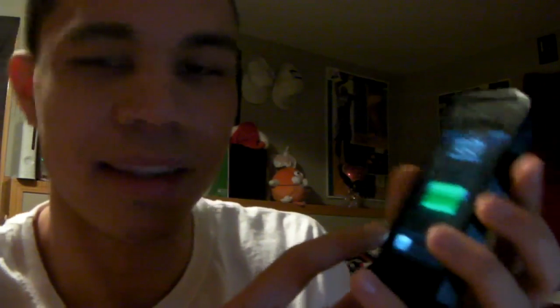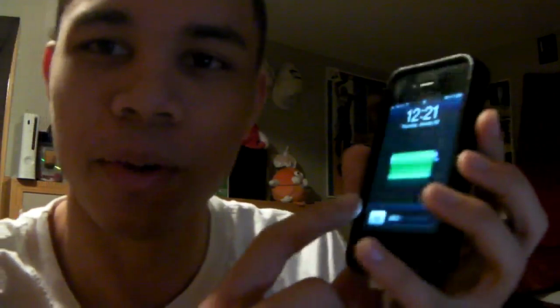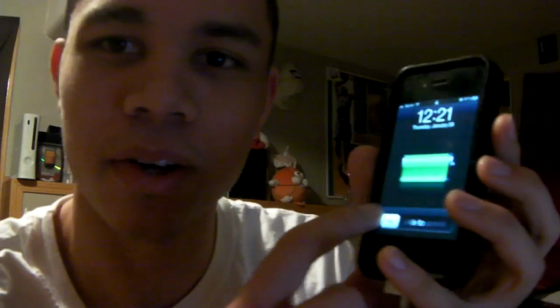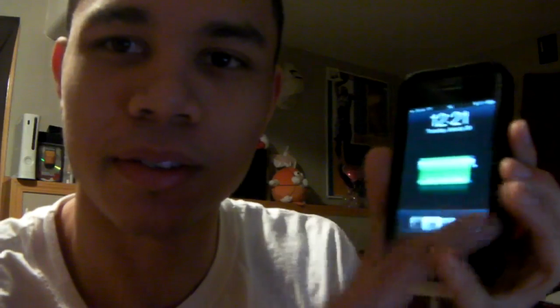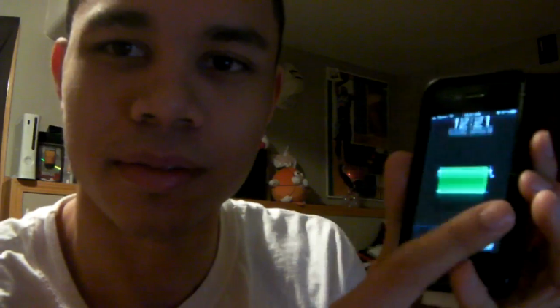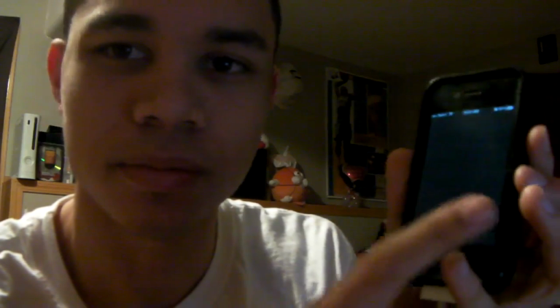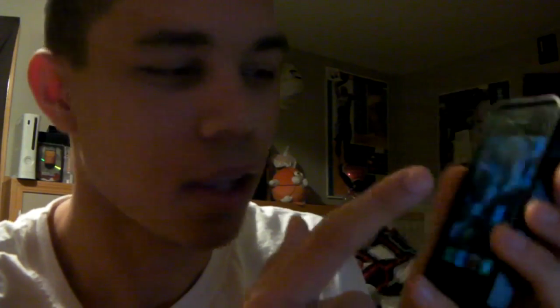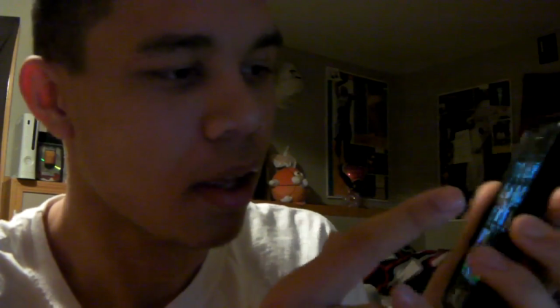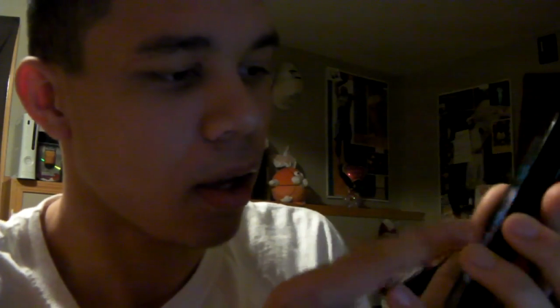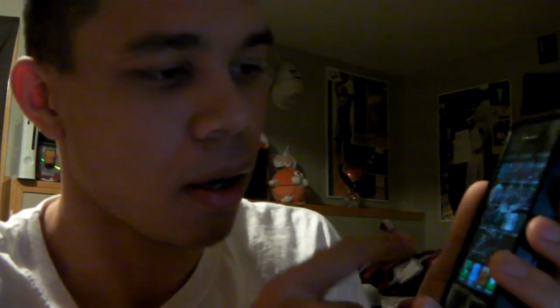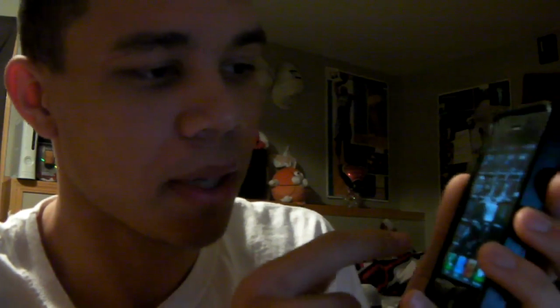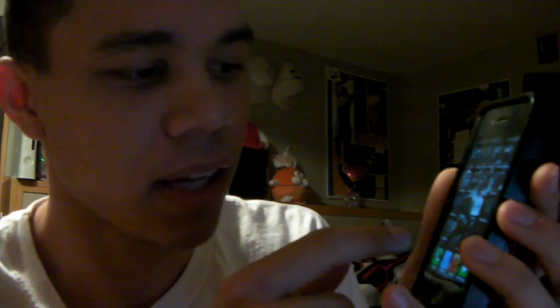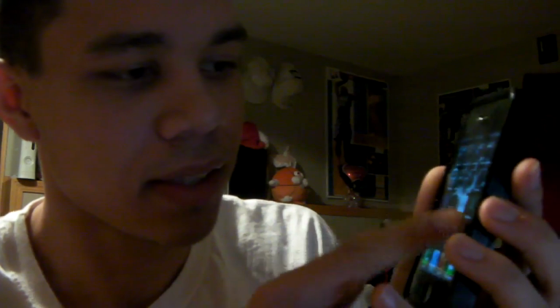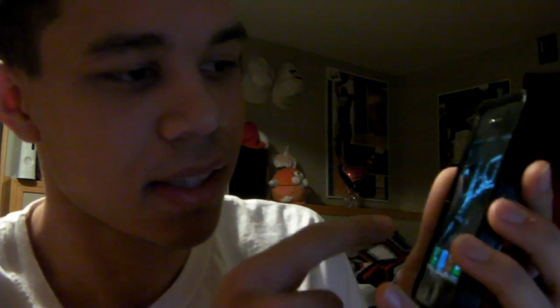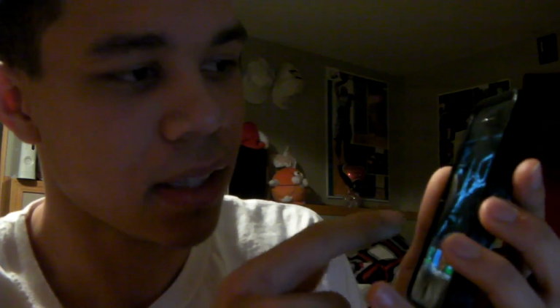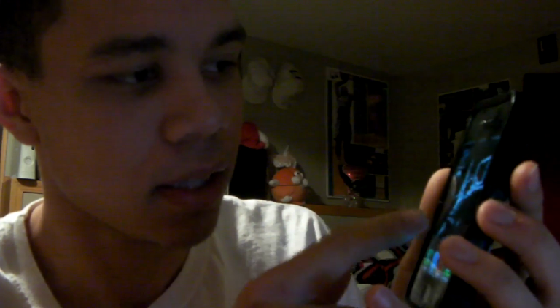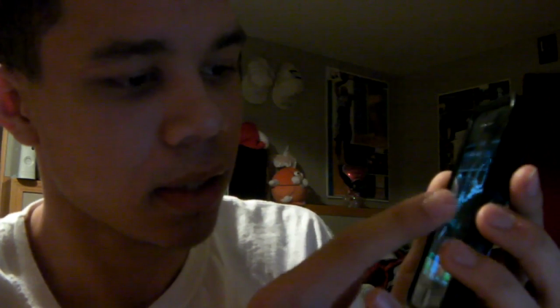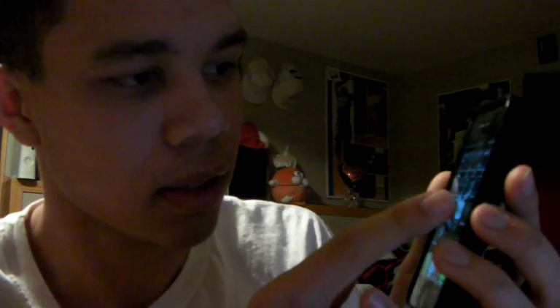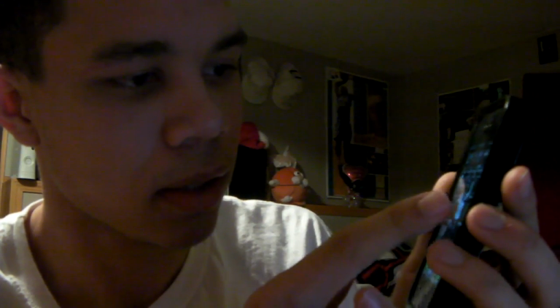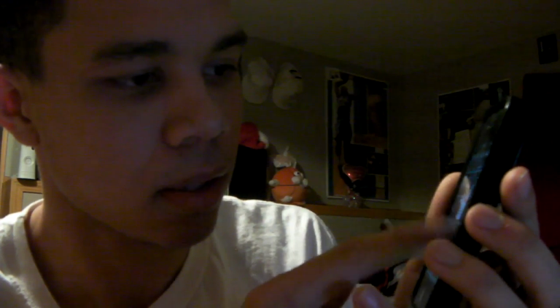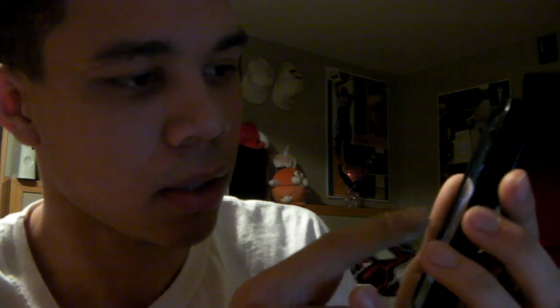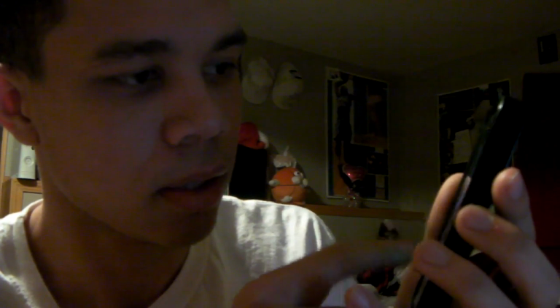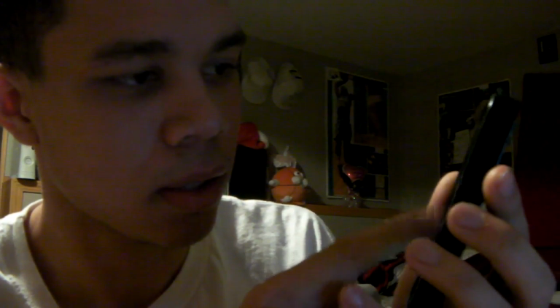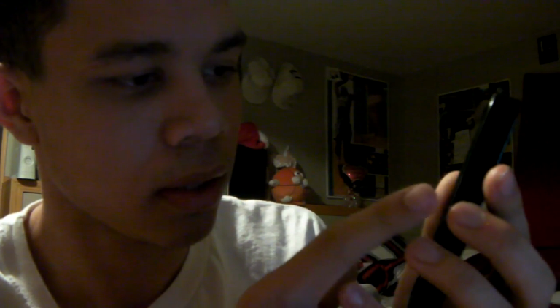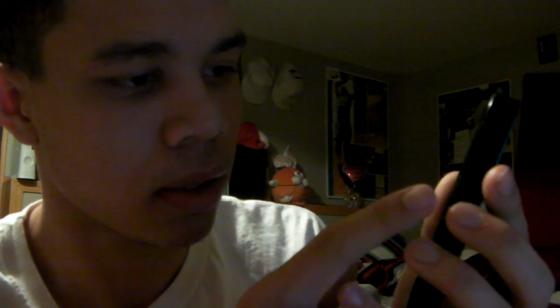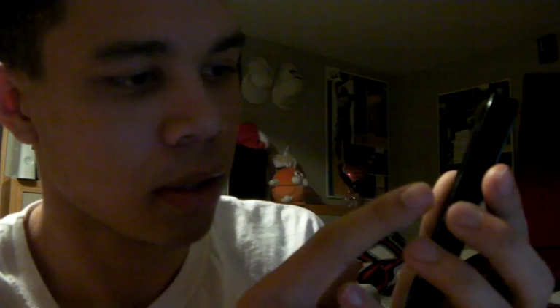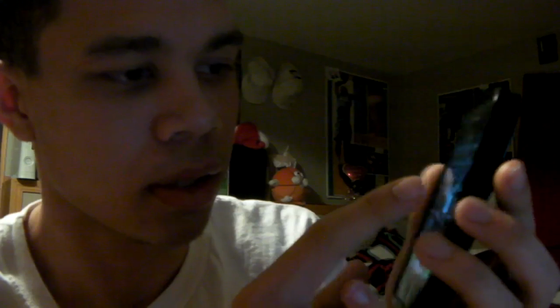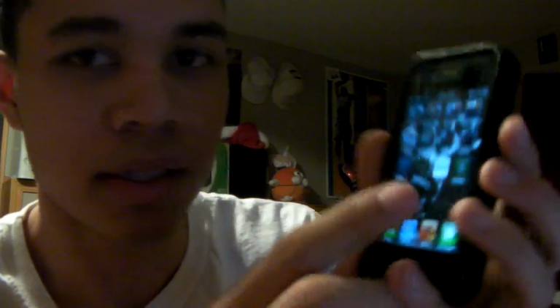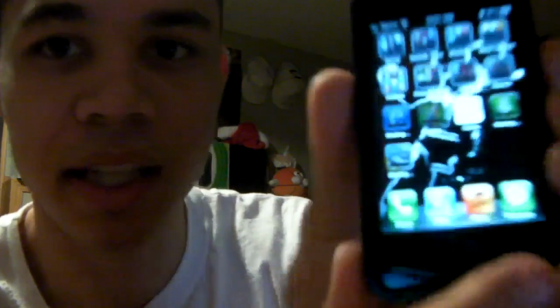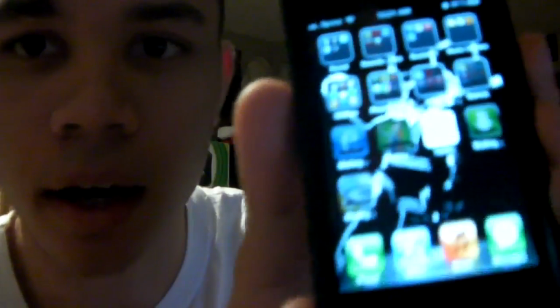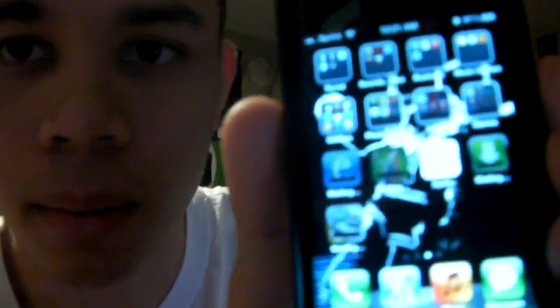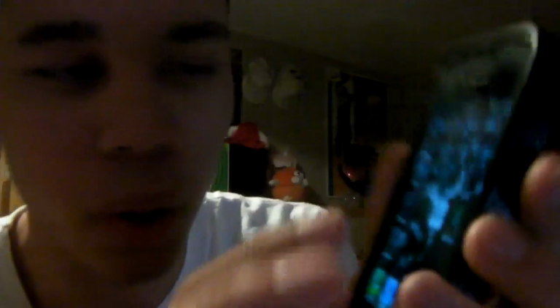And there we go — as you guys can see, Cydia. Boom.